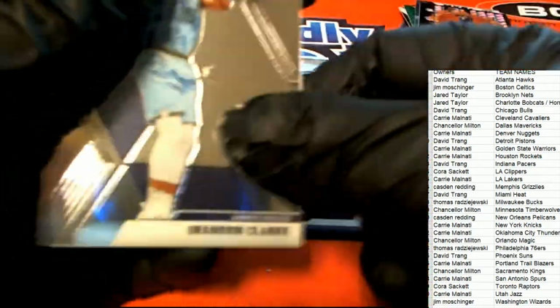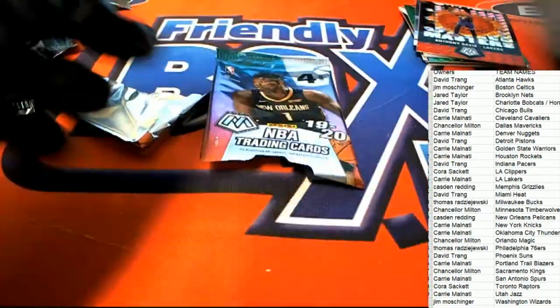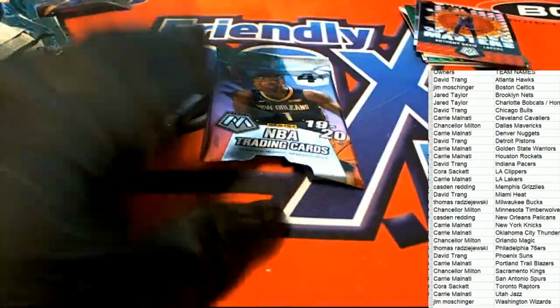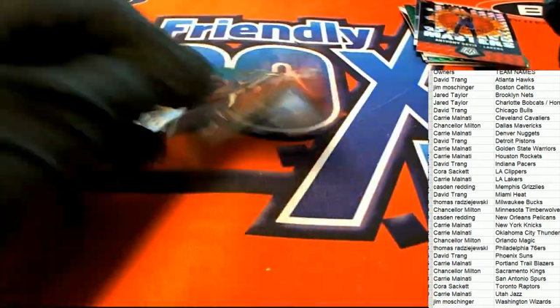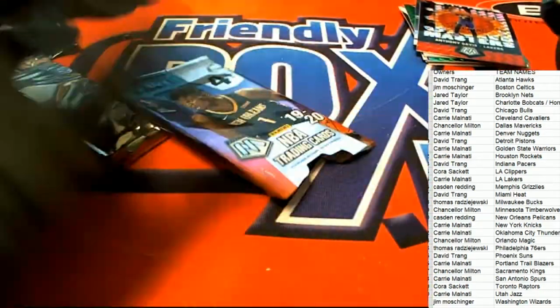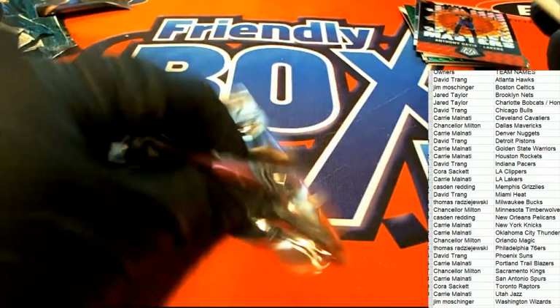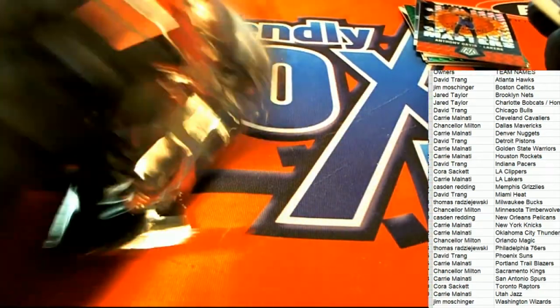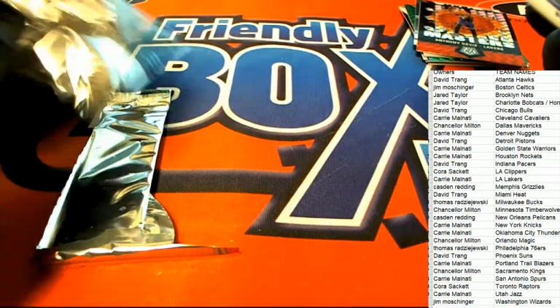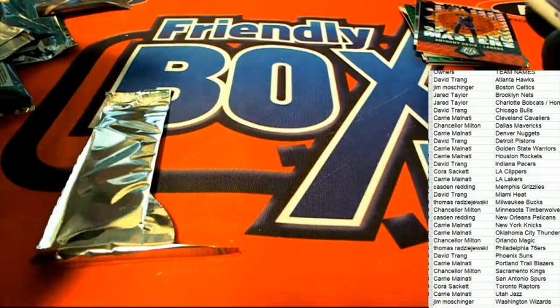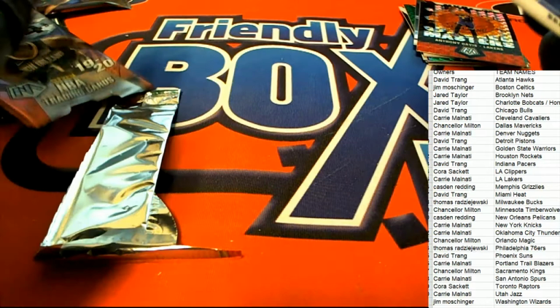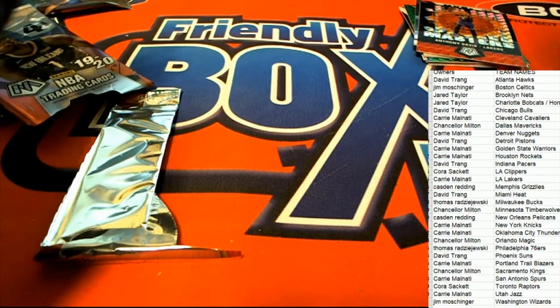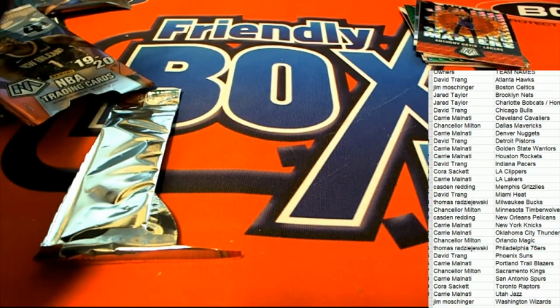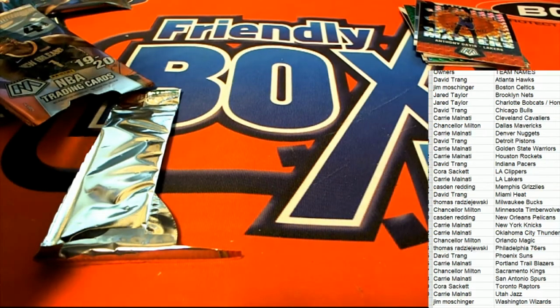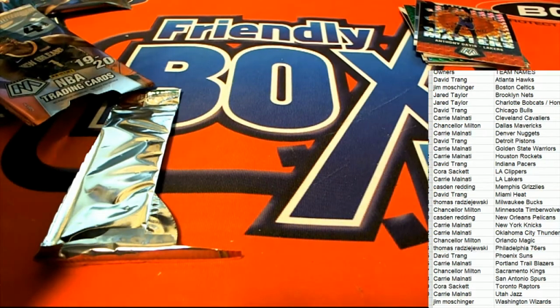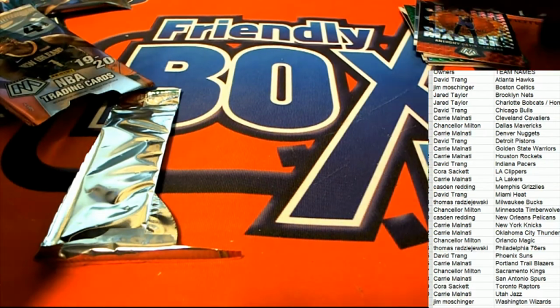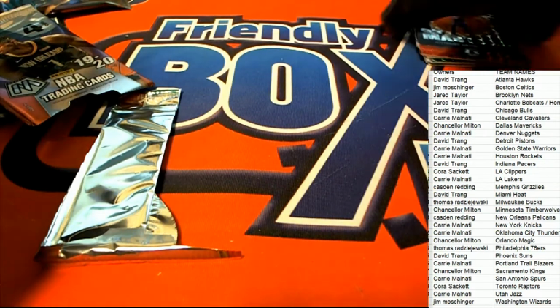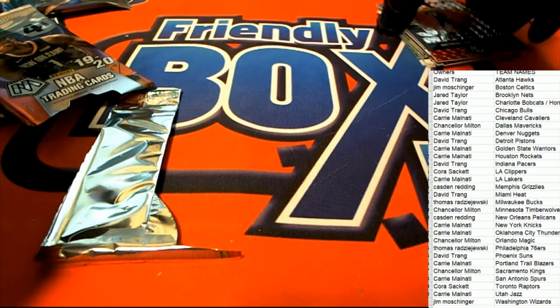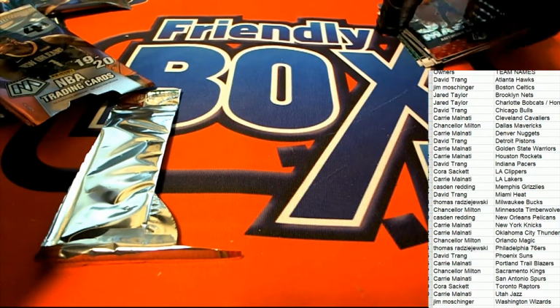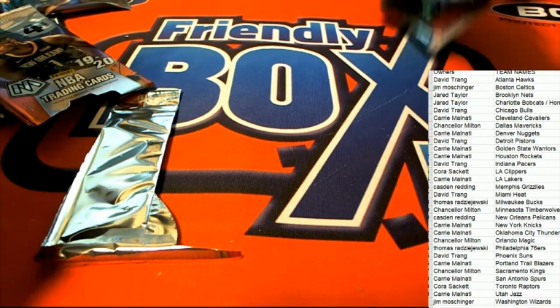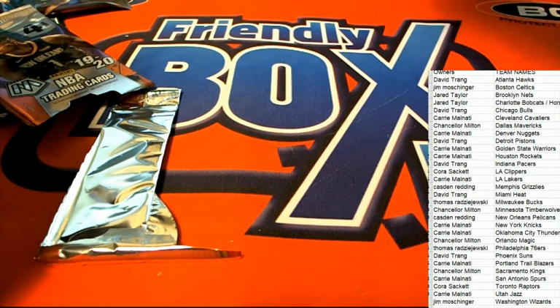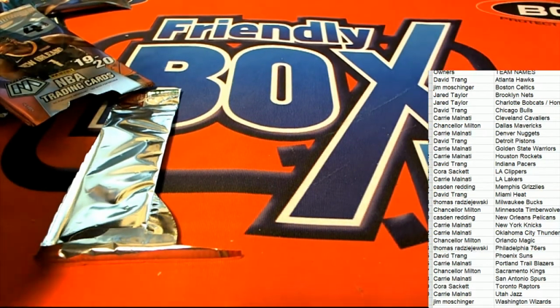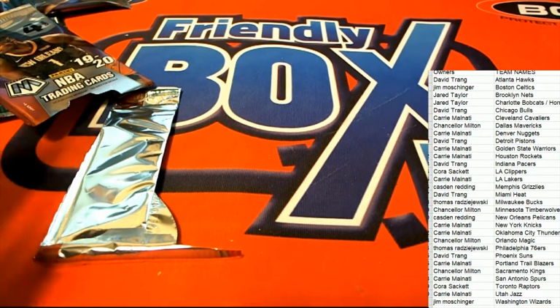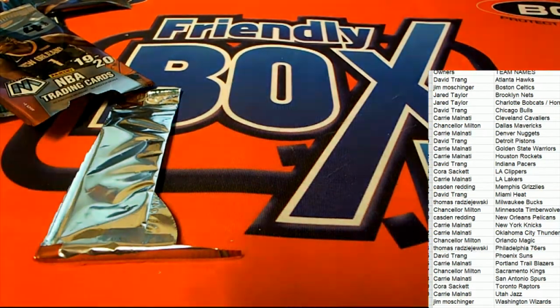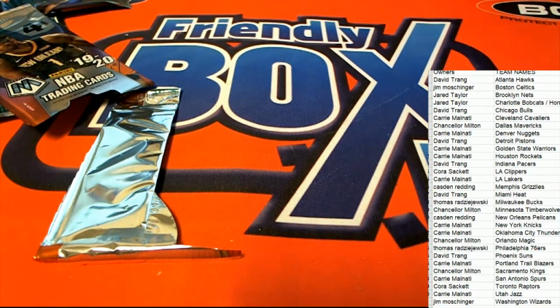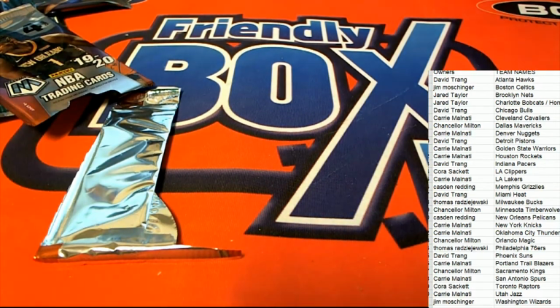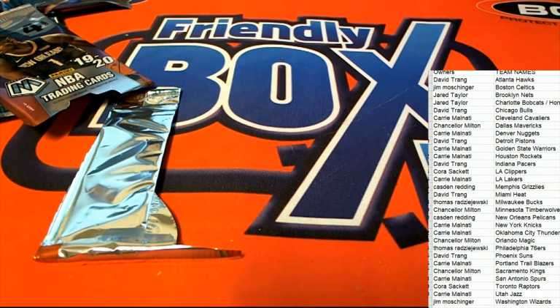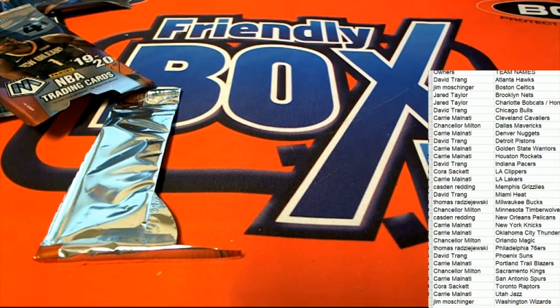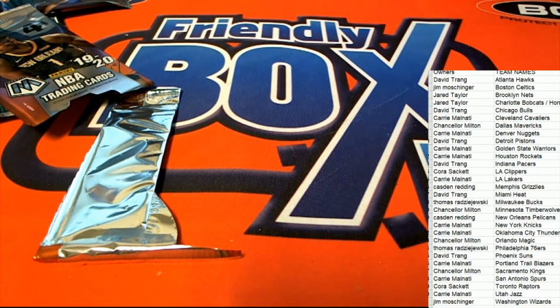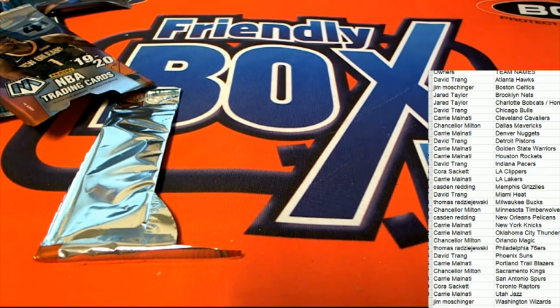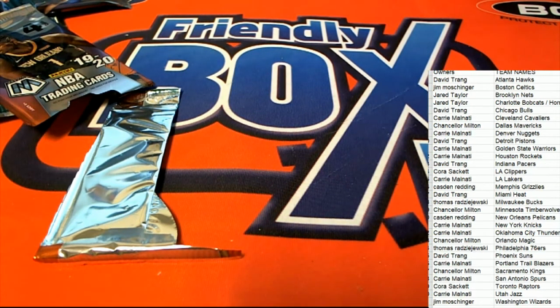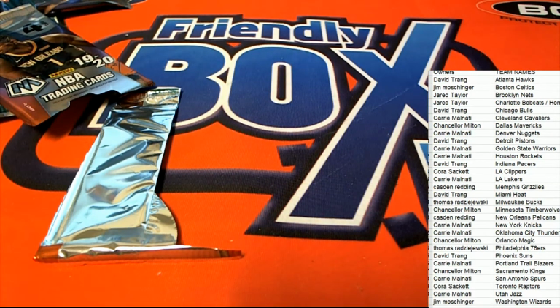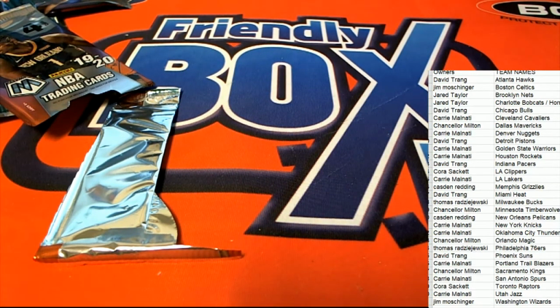That is our box break, everybody. This mosaic blaster — that's the best pull right here.